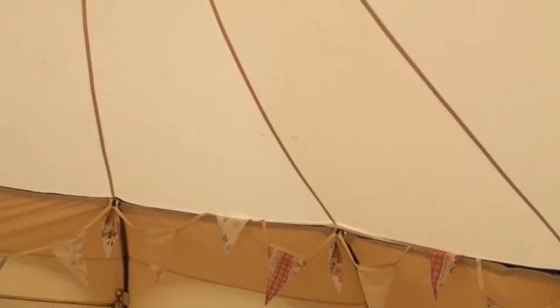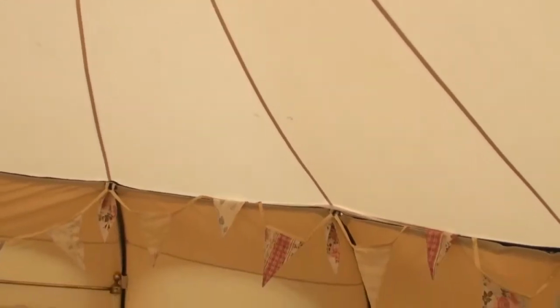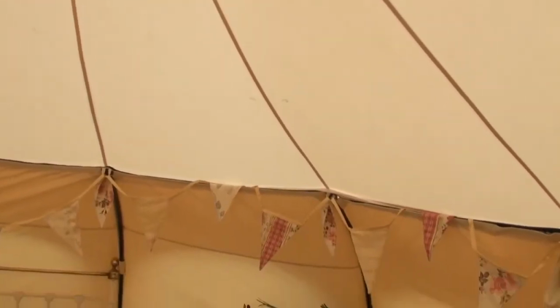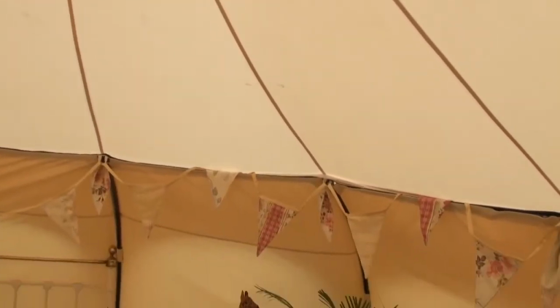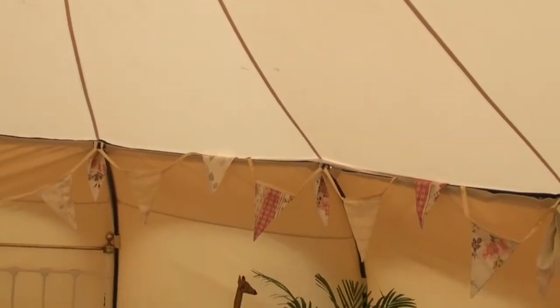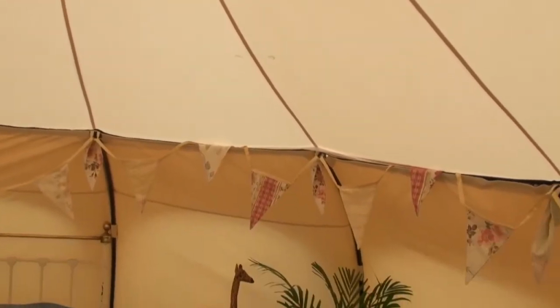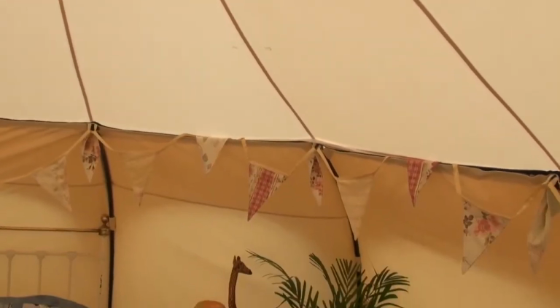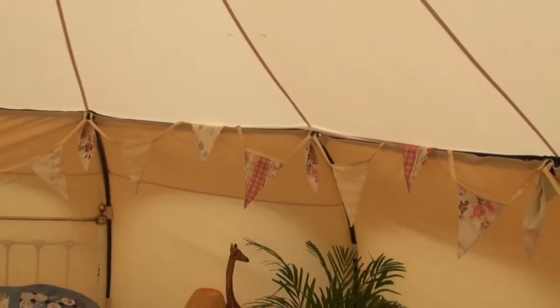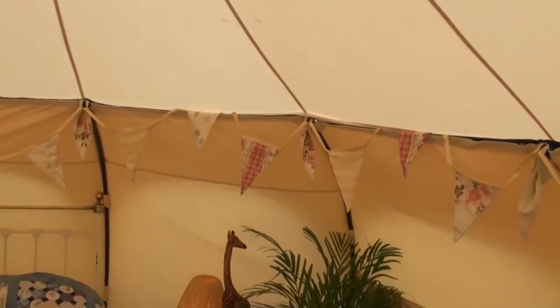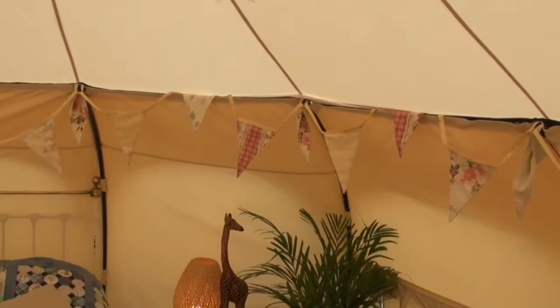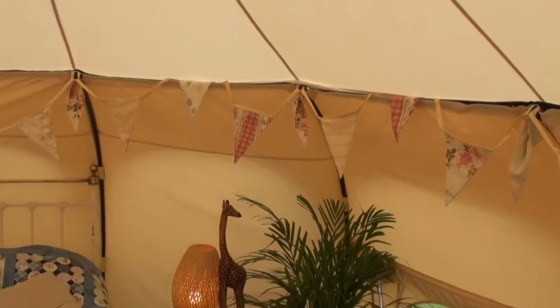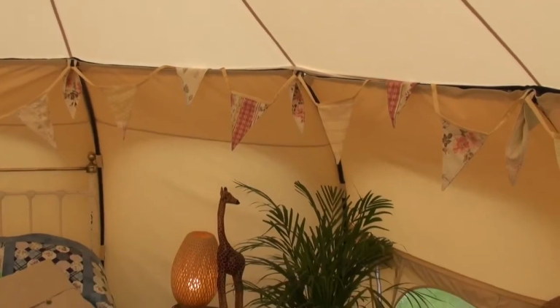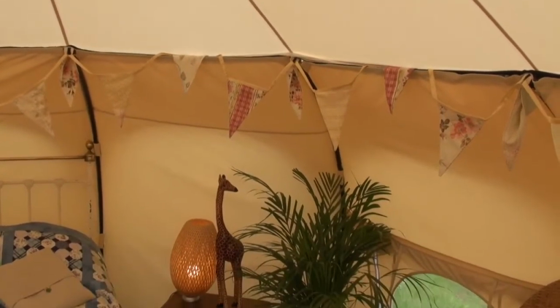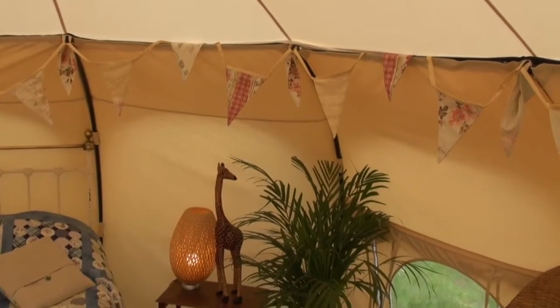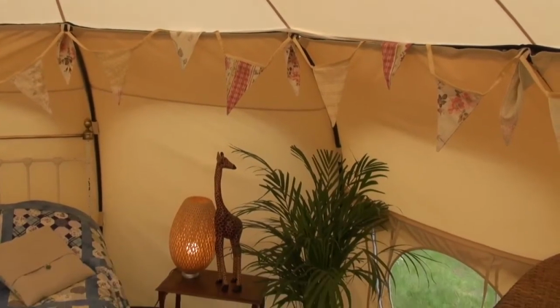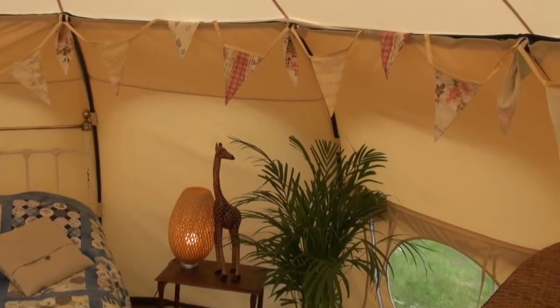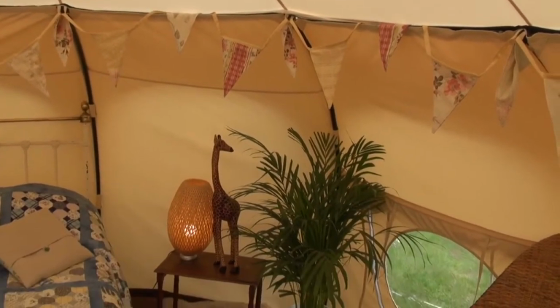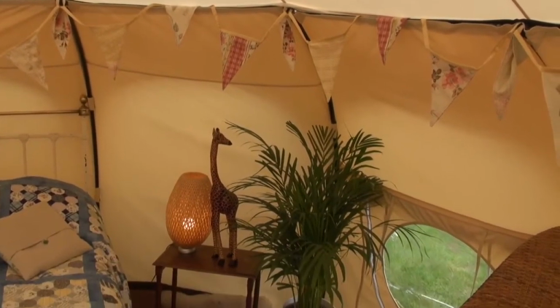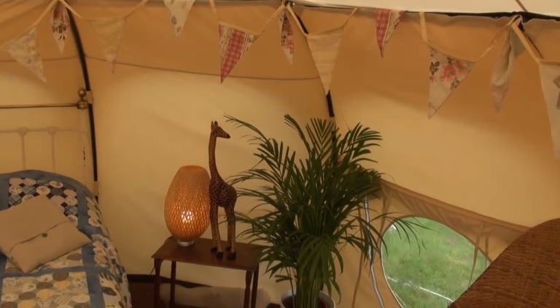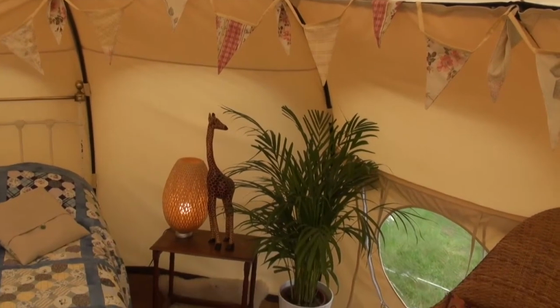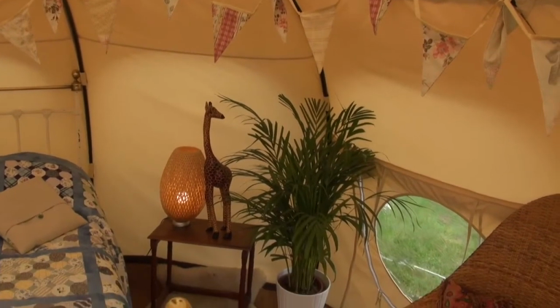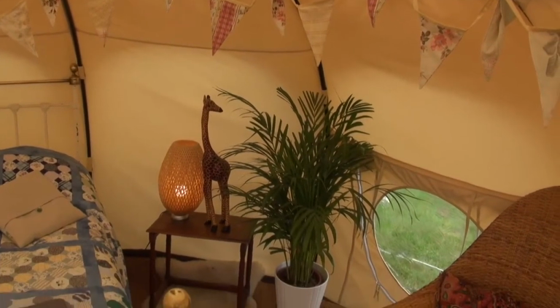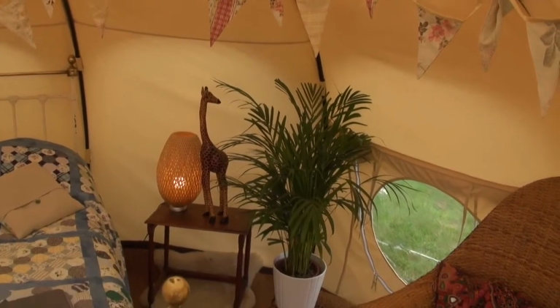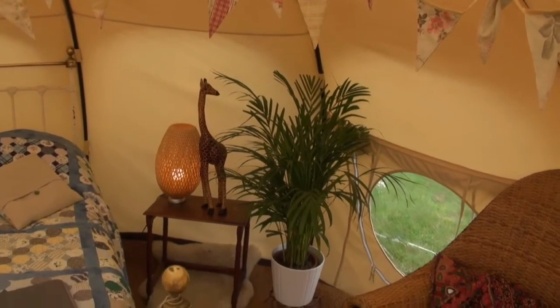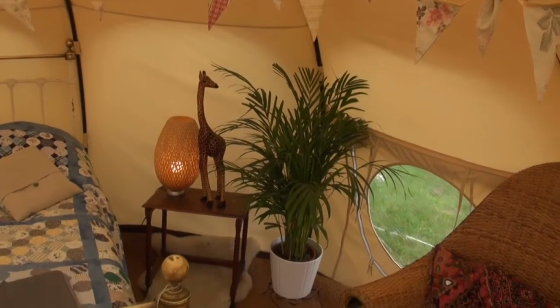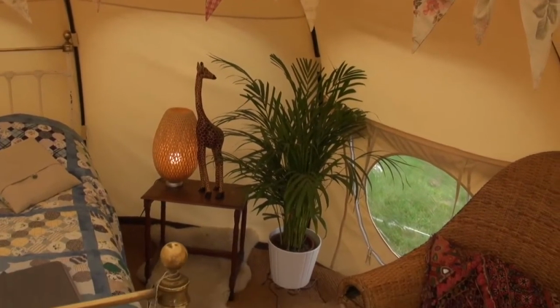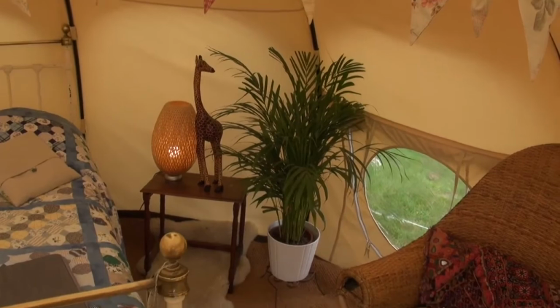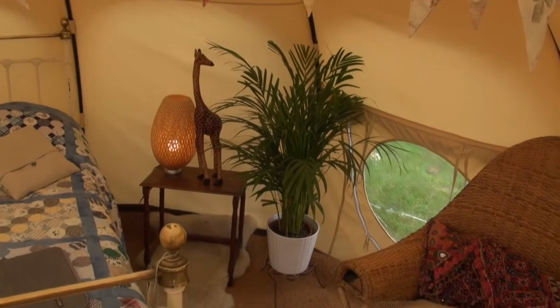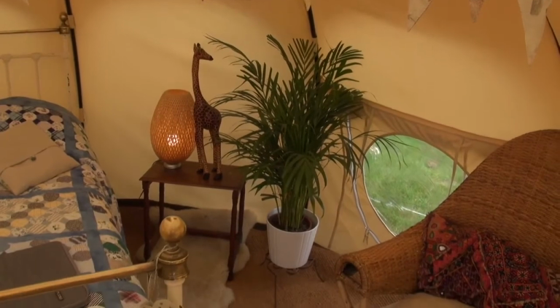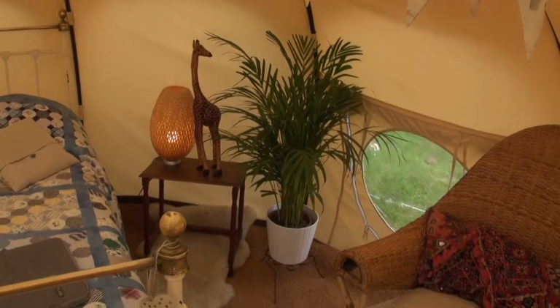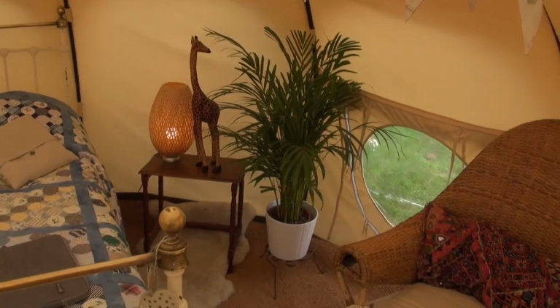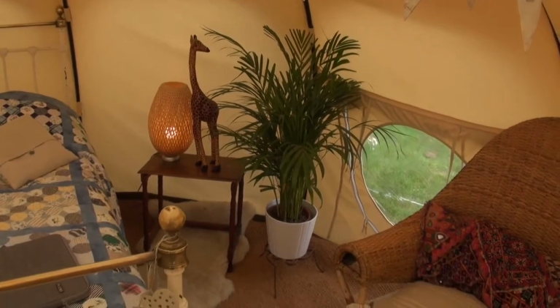It just feels so spacious inside. Yes, so compared to a bell tent of the same size, you can really get head height all the way to the edges.